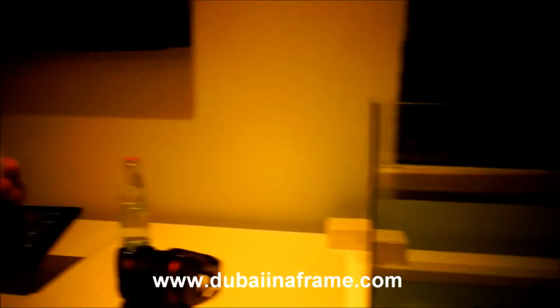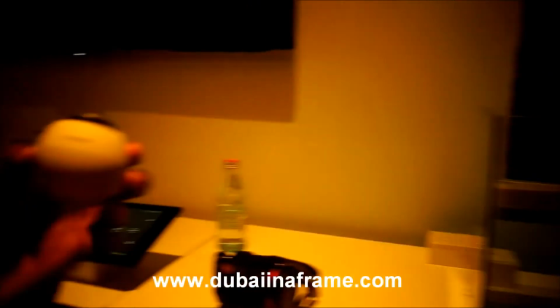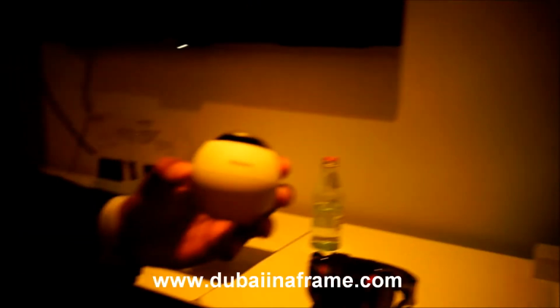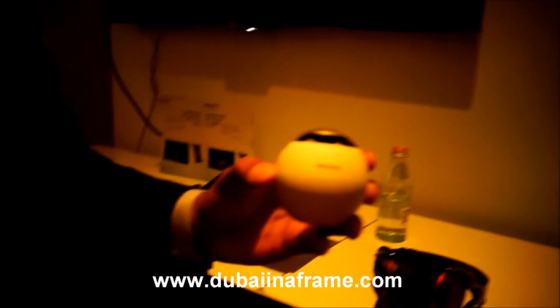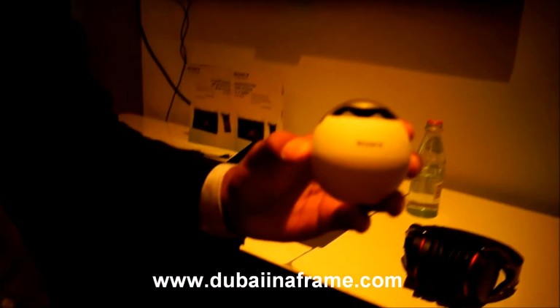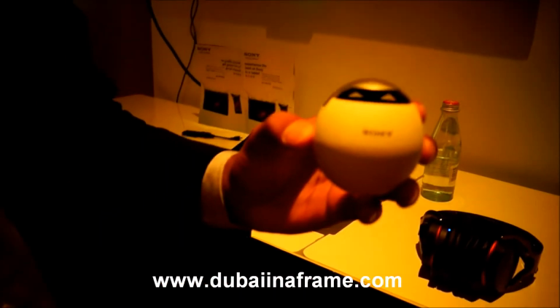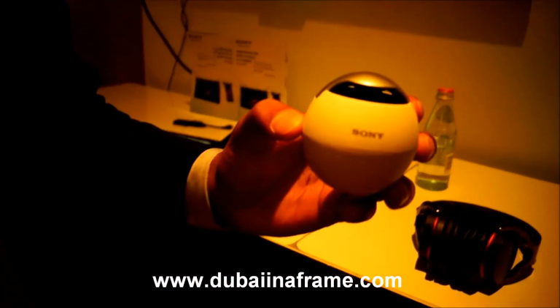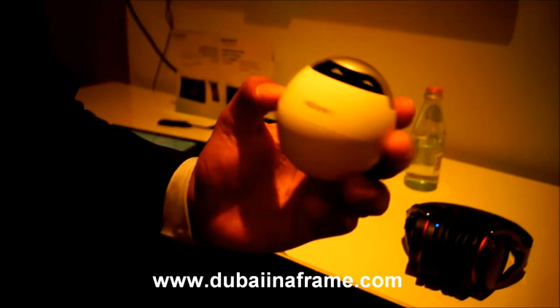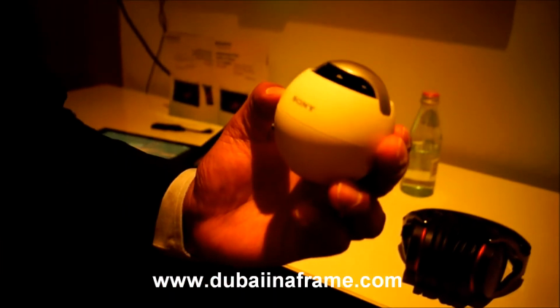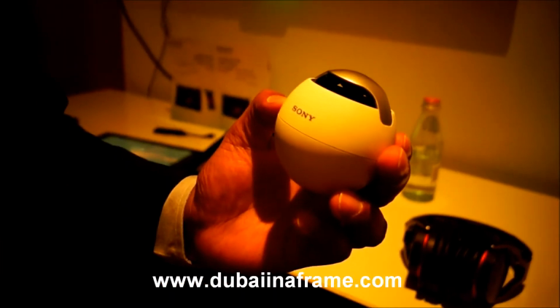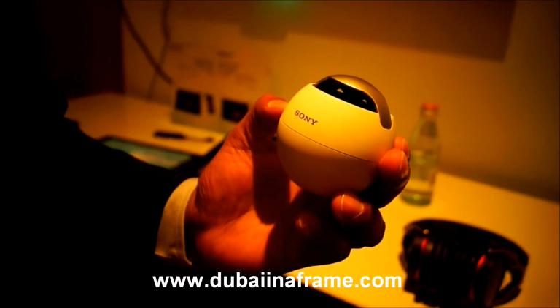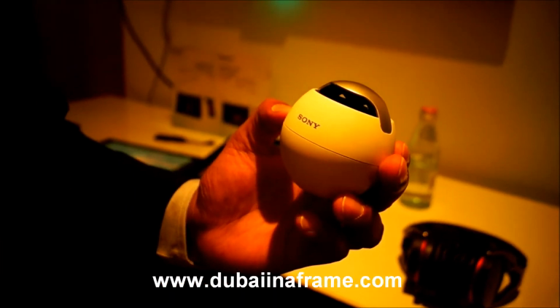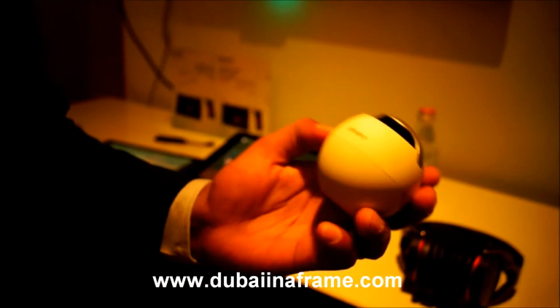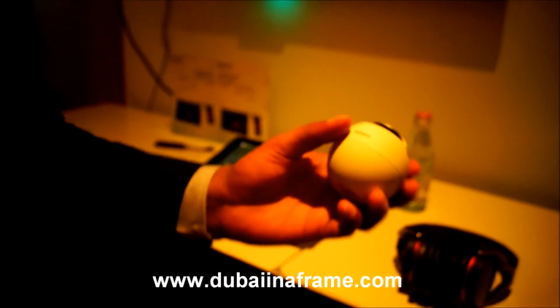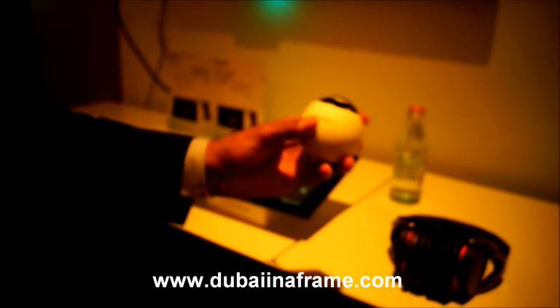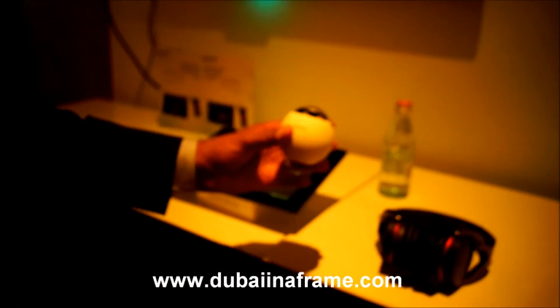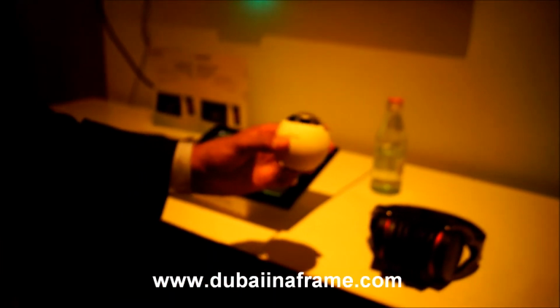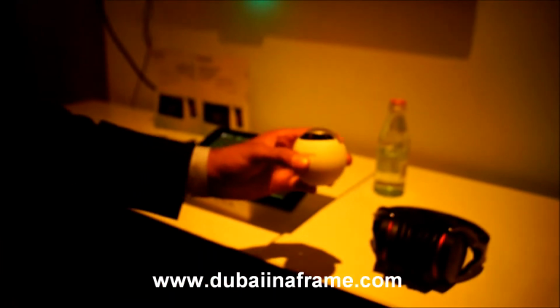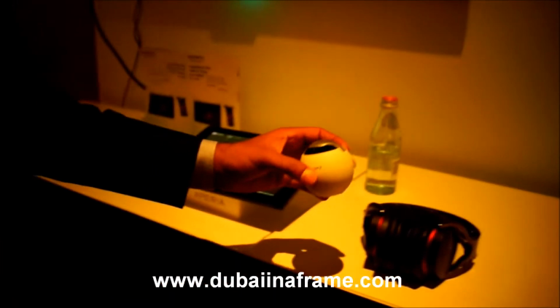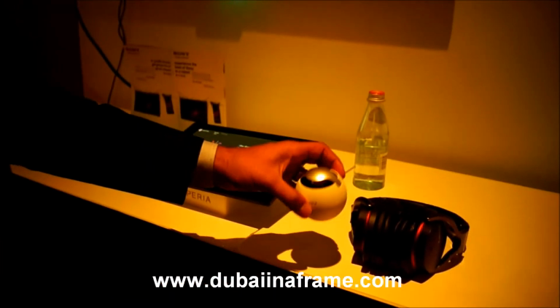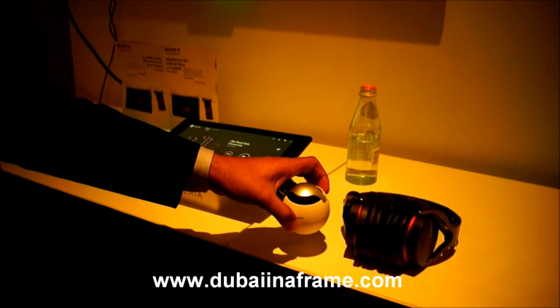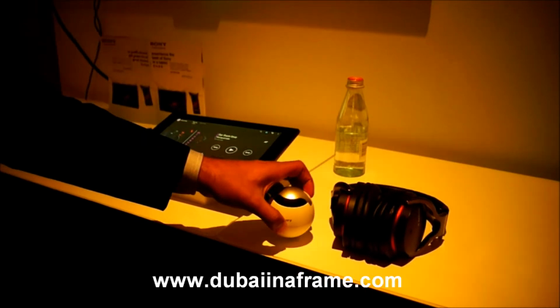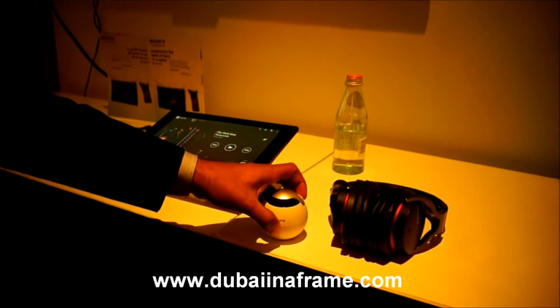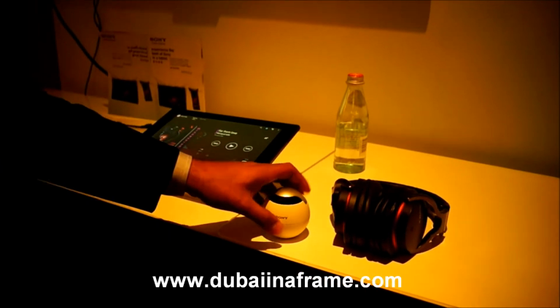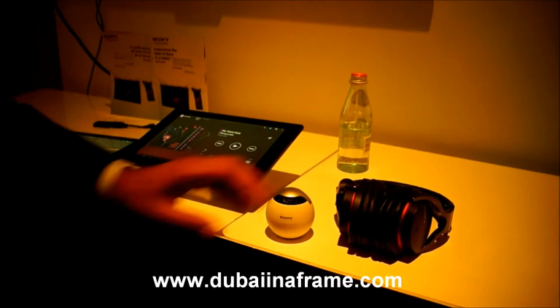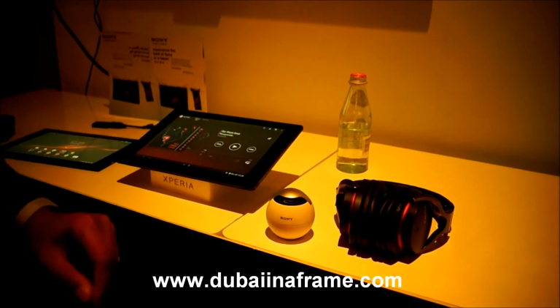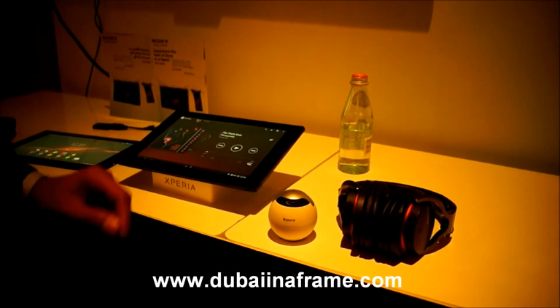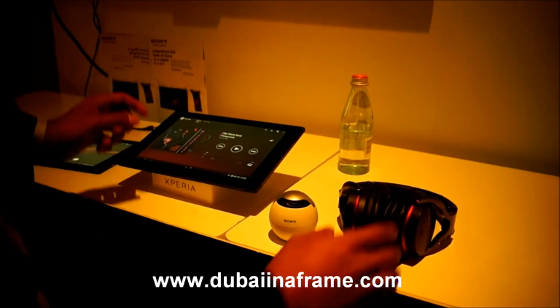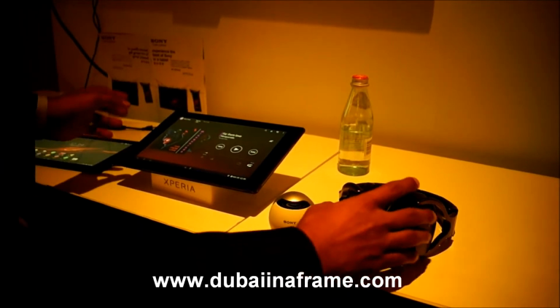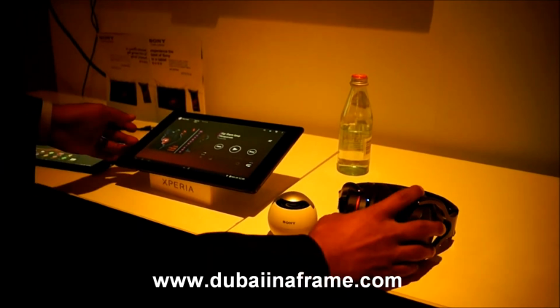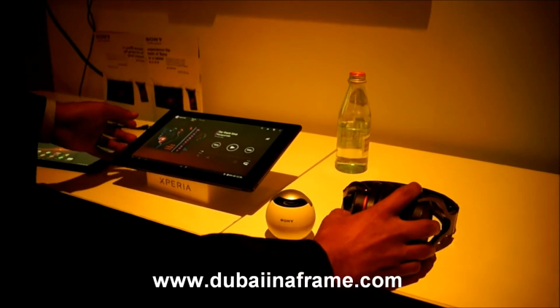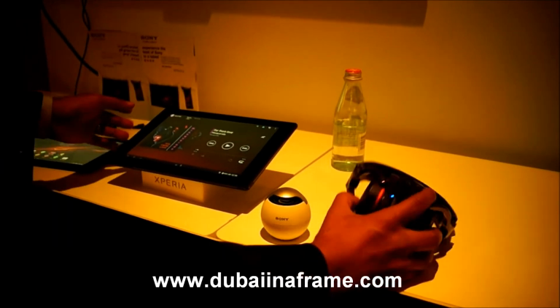There's another accessory which is the NFC Bluetooth speaker, which can be connected the same way, and you can listen to it via NFC.